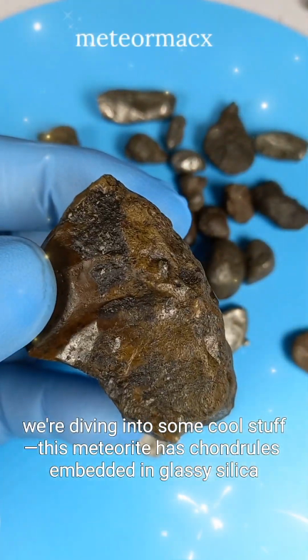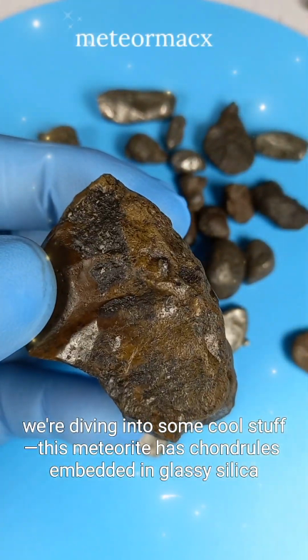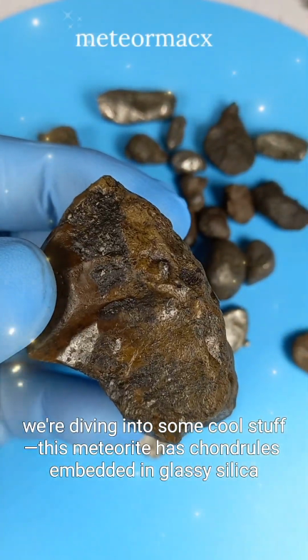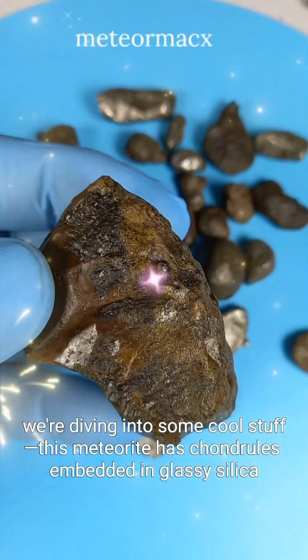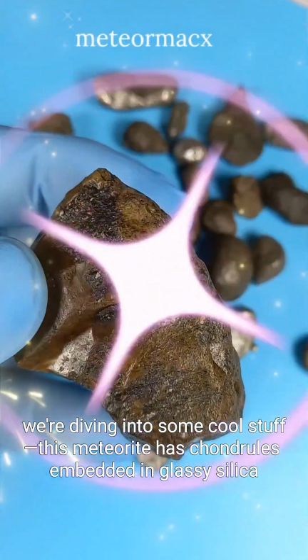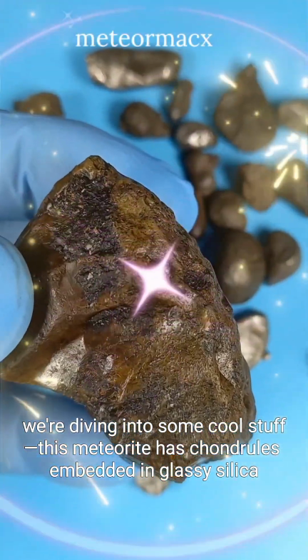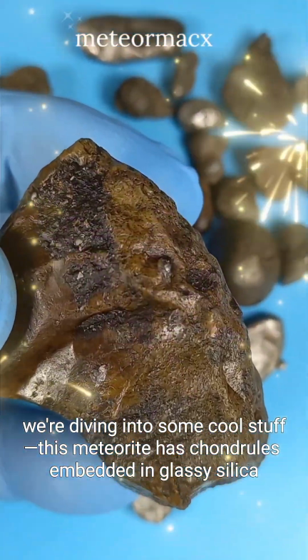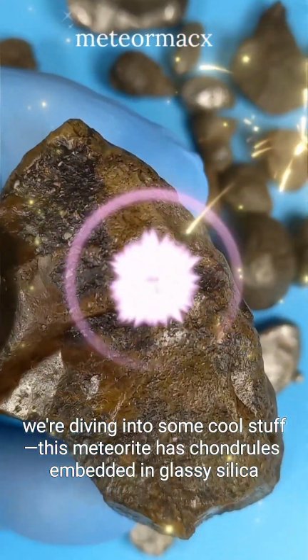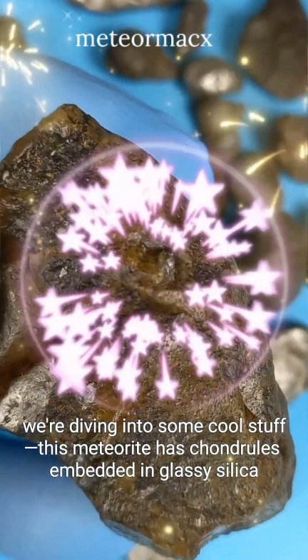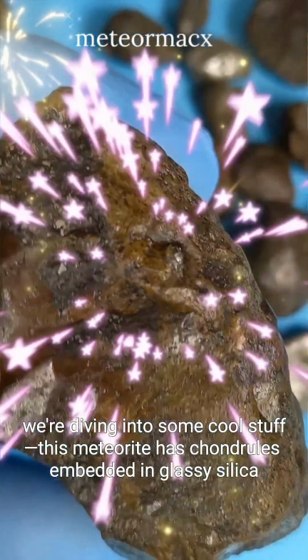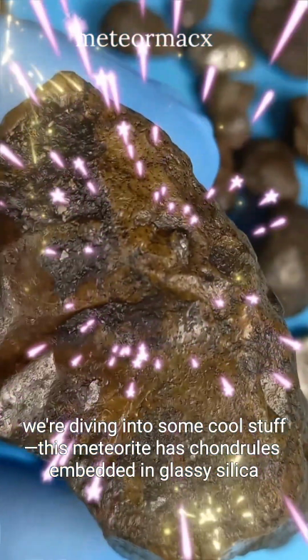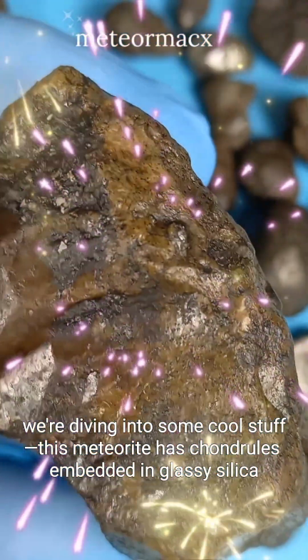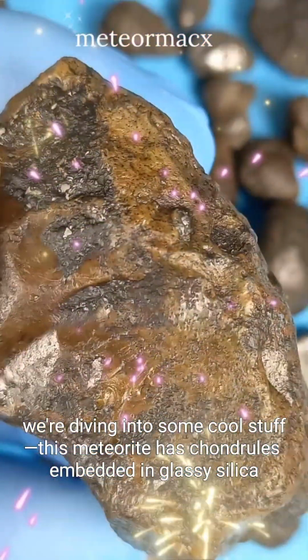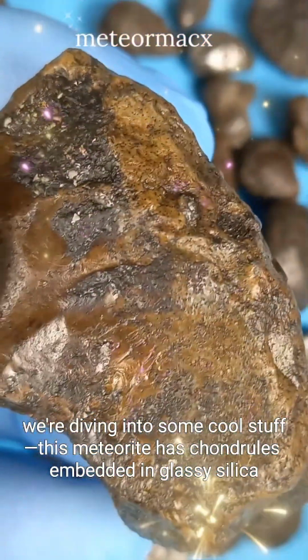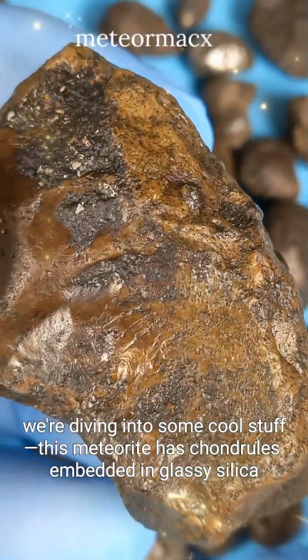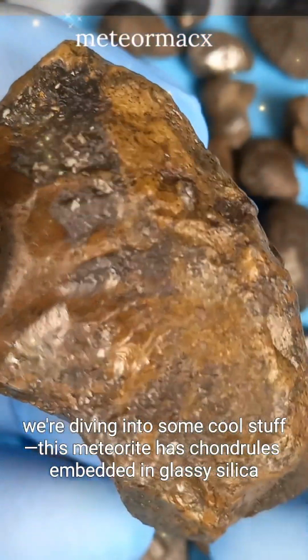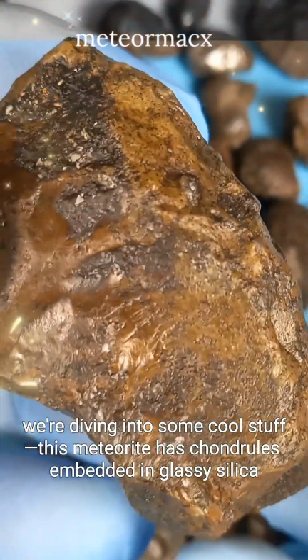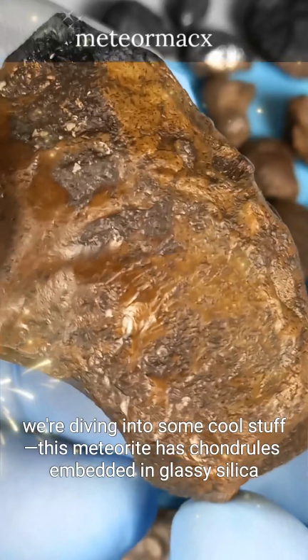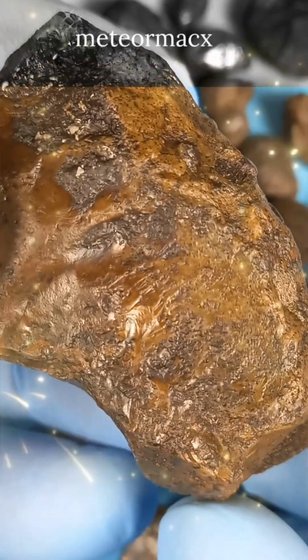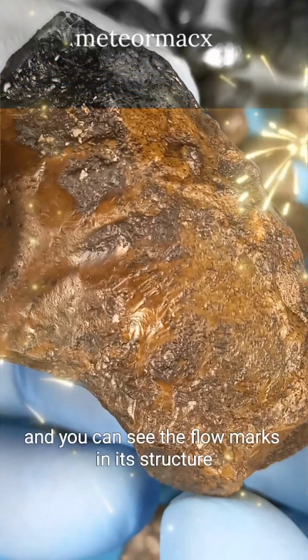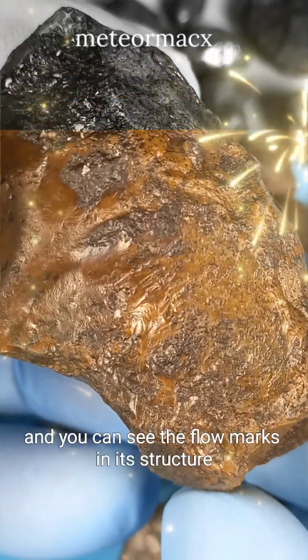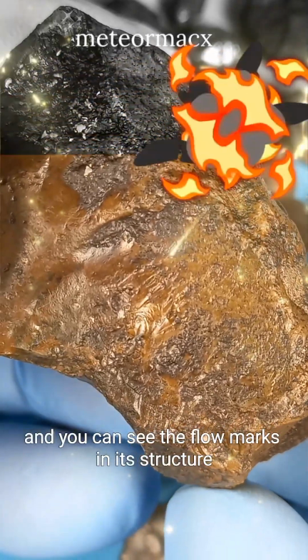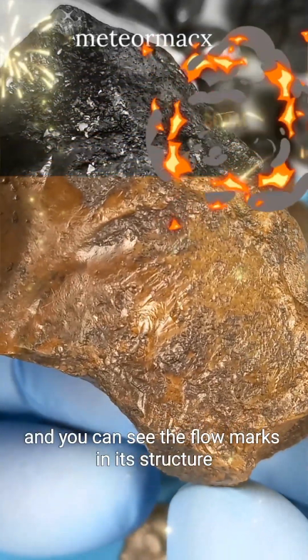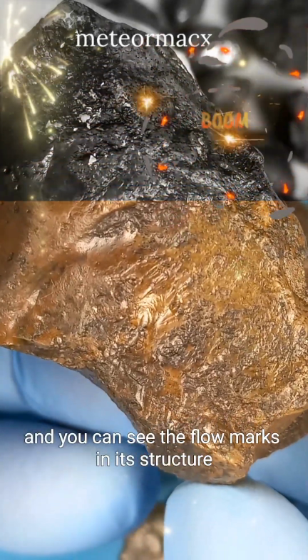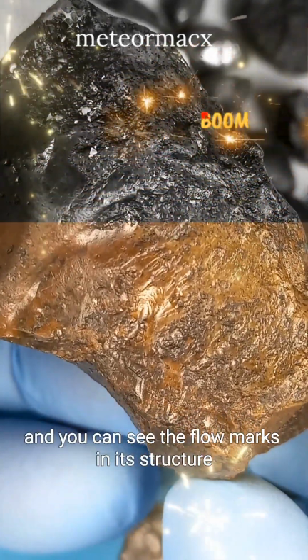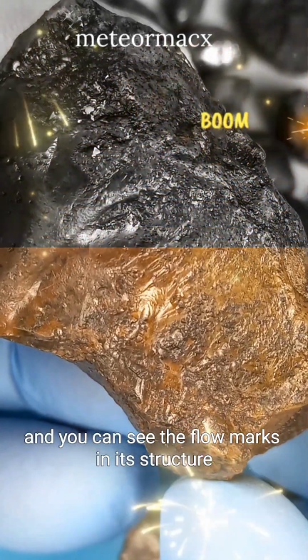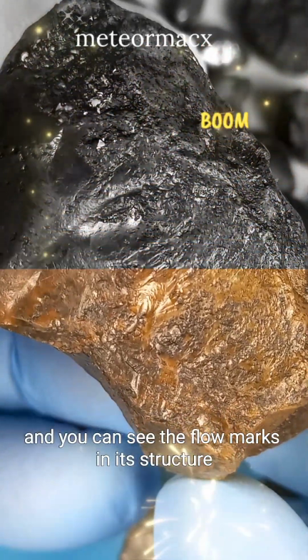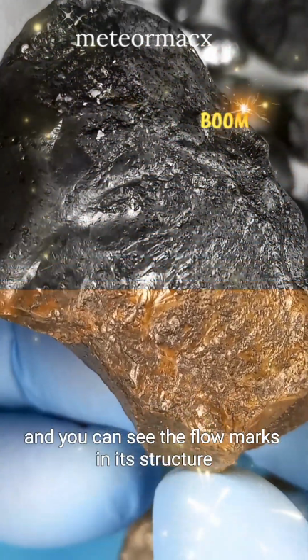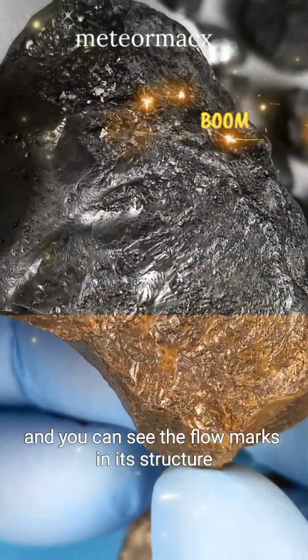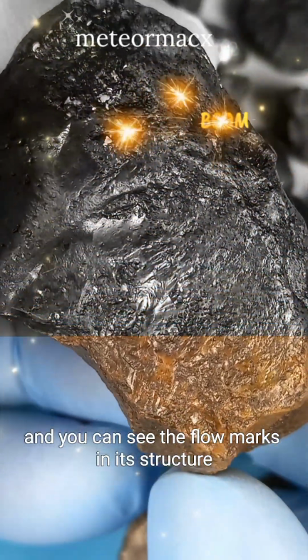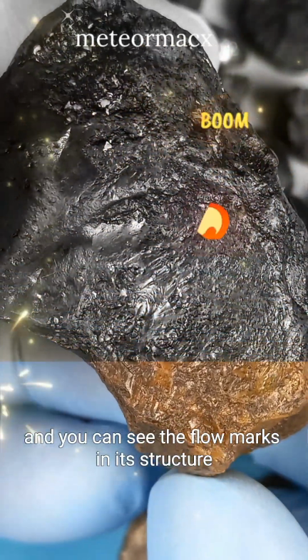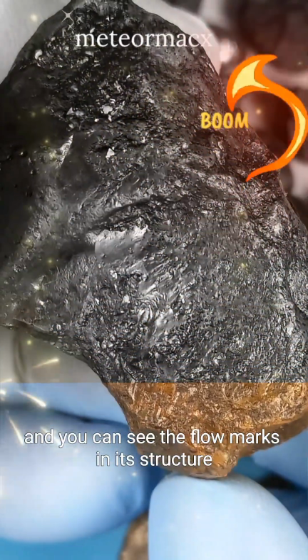This meteorite has chondrules embedded in glassy silica, and you can see the flow marks in its structure.